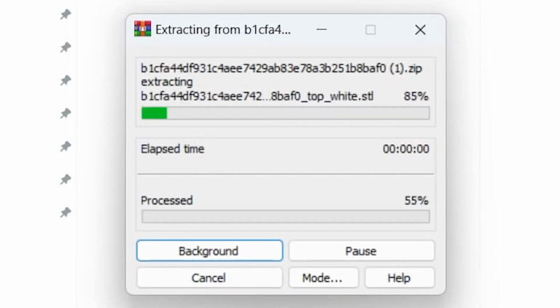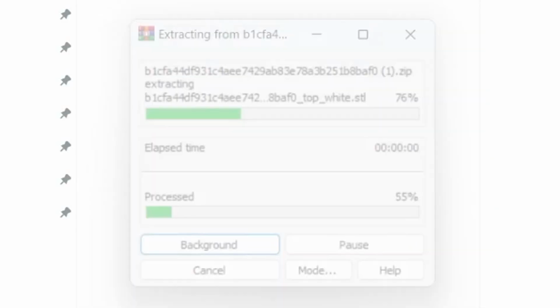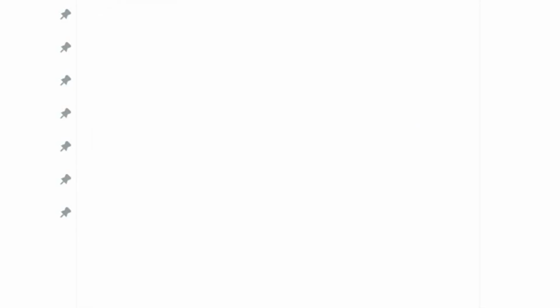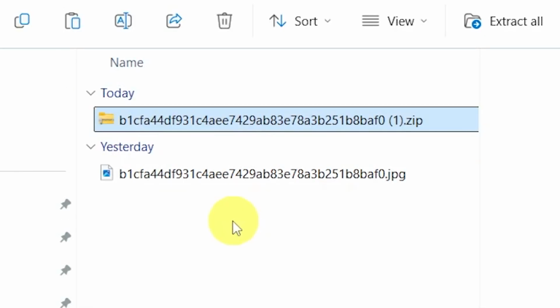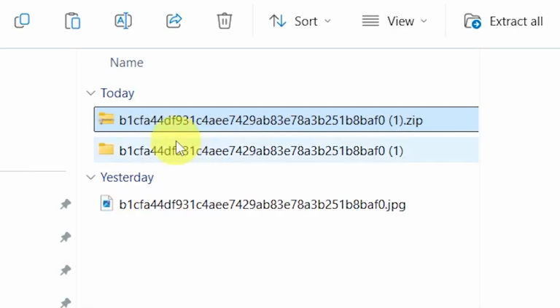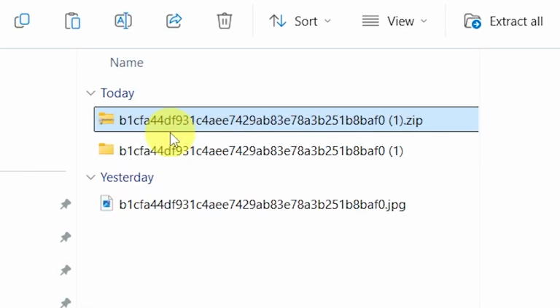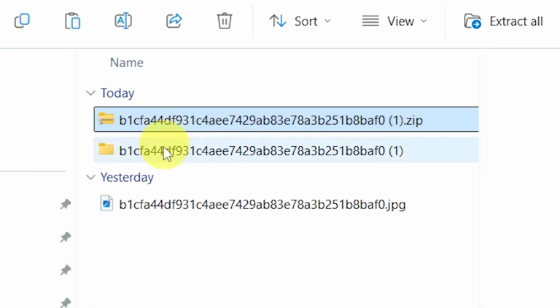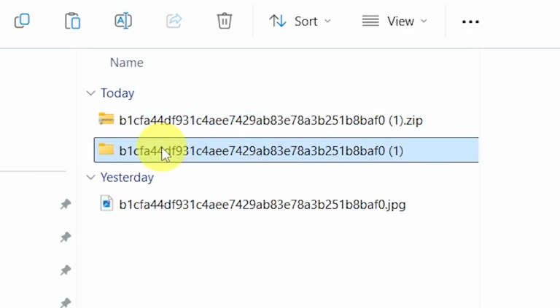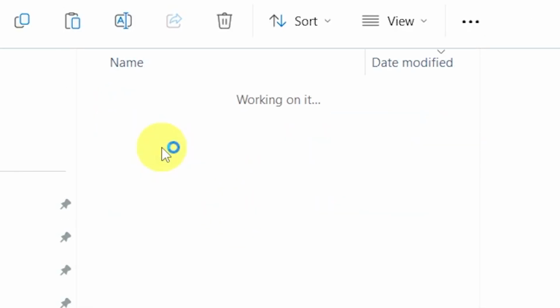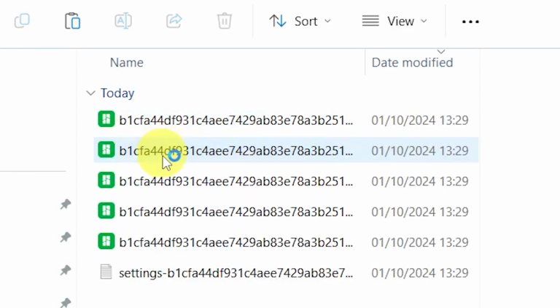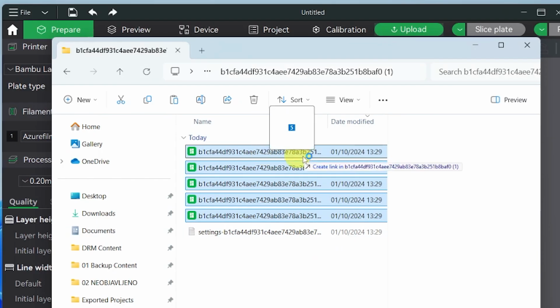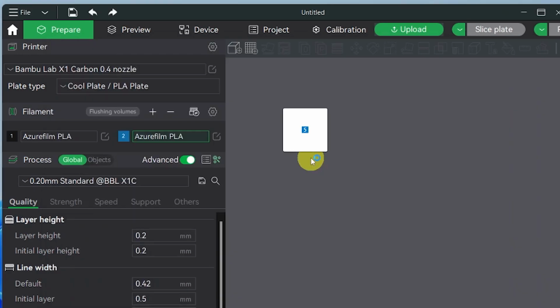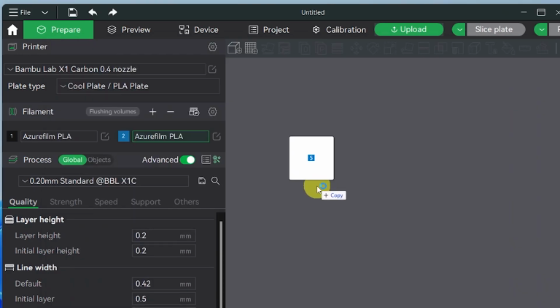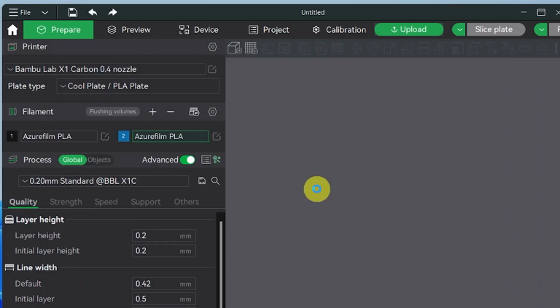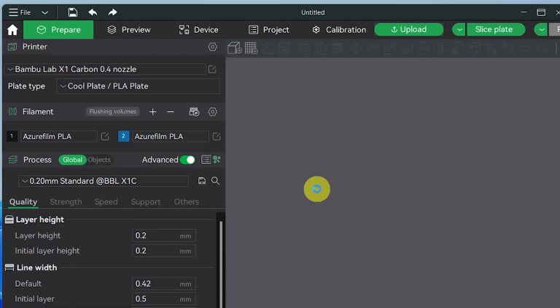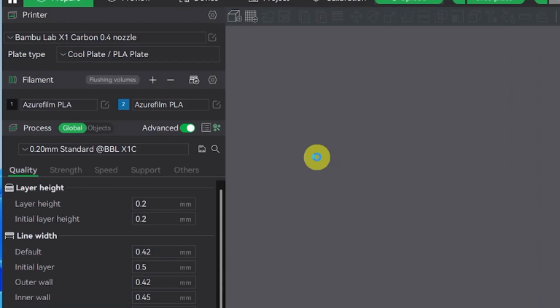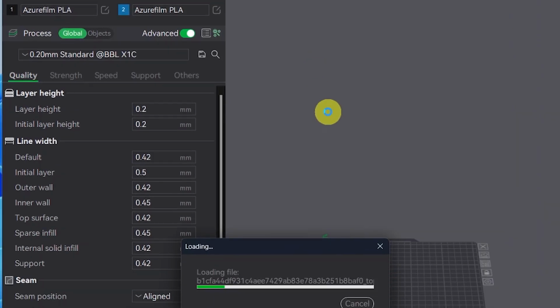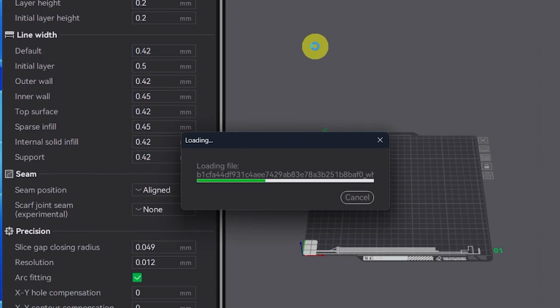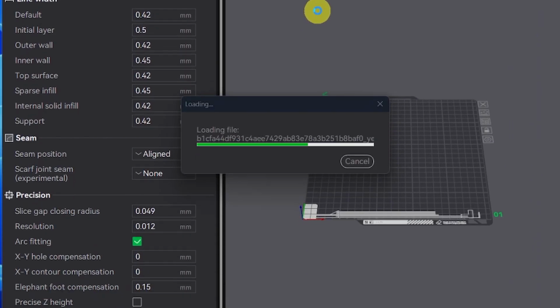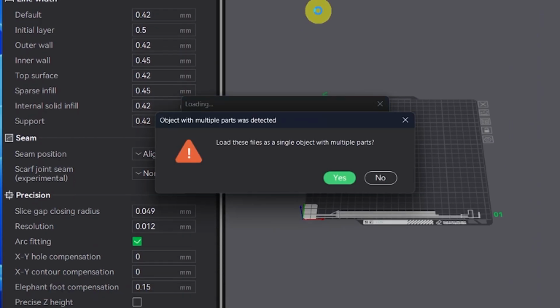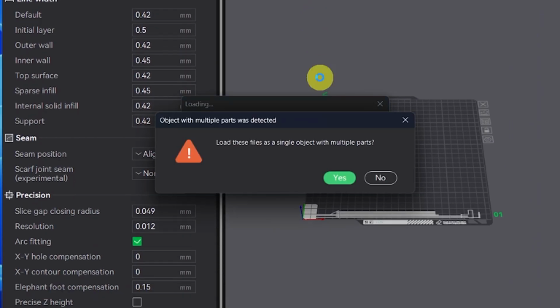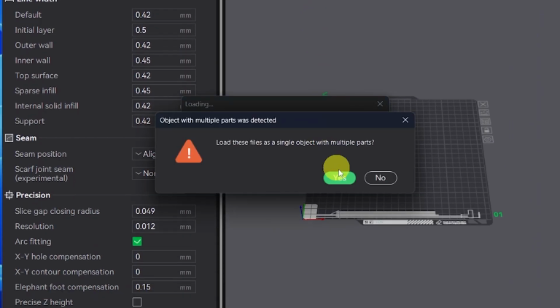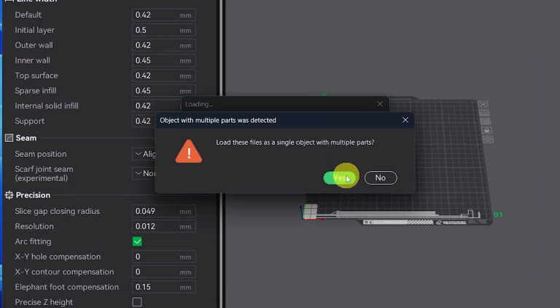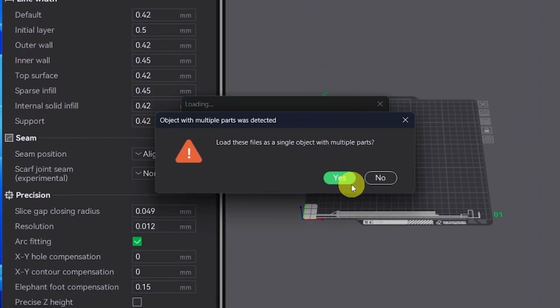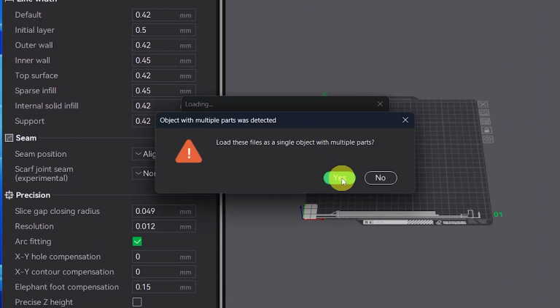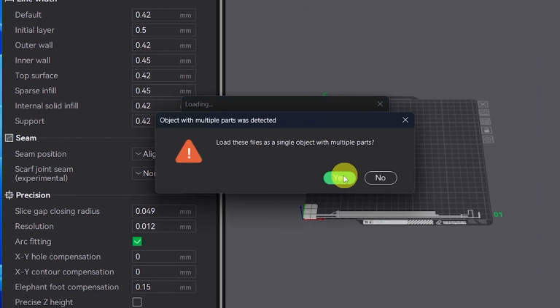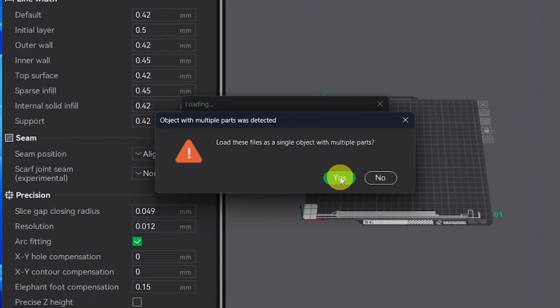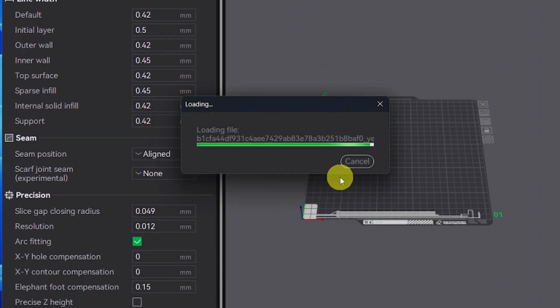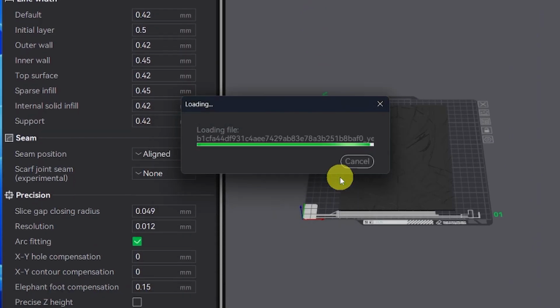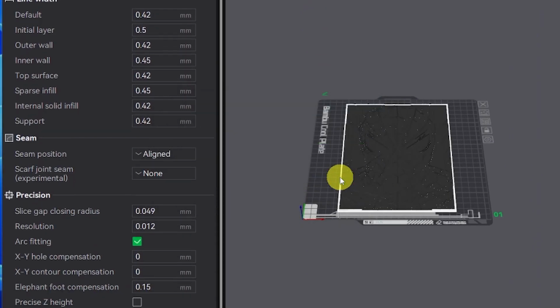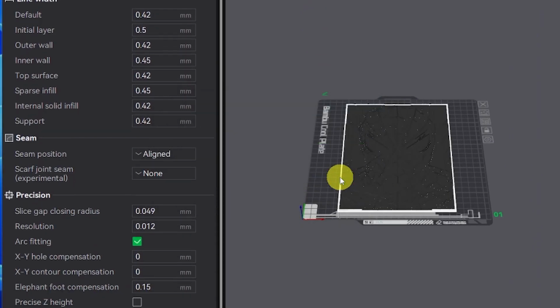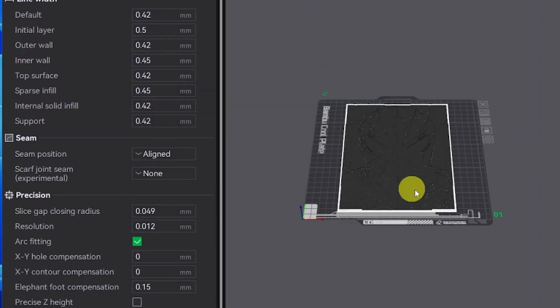Unzip the folder and drag all the files into Bamboo Studio. Select yes when asked to load the files as a single object with multiple parts.